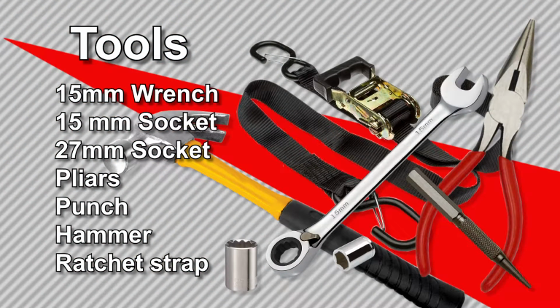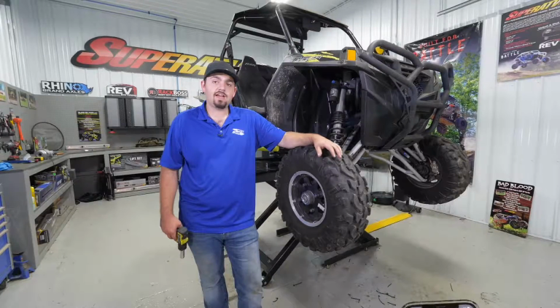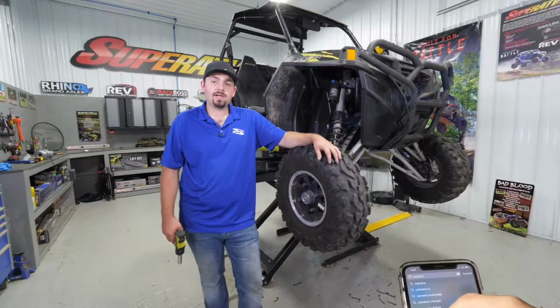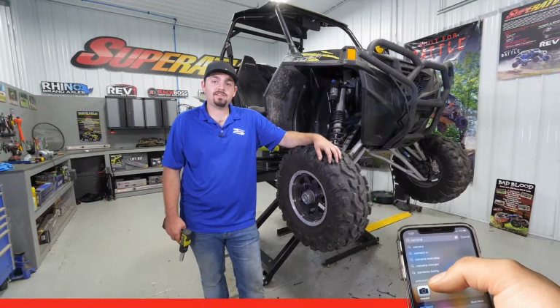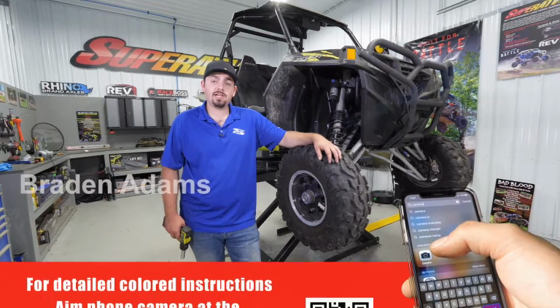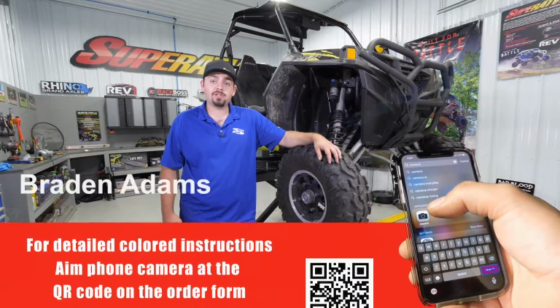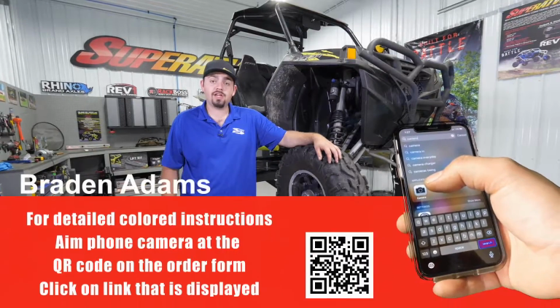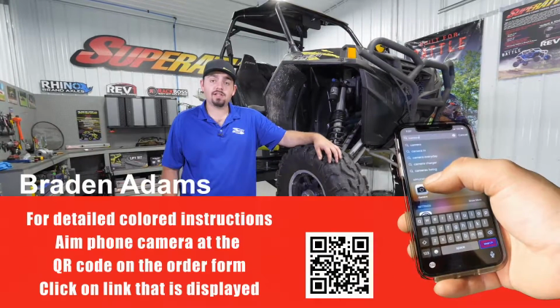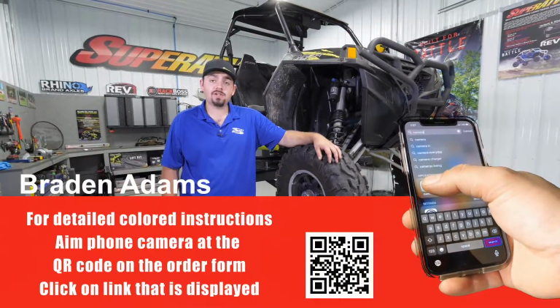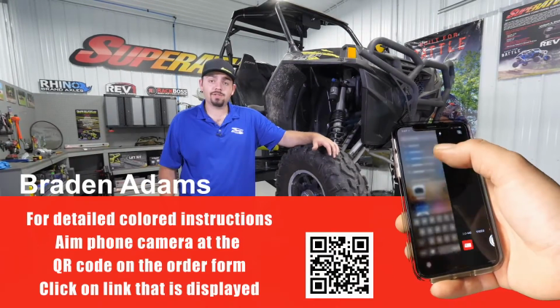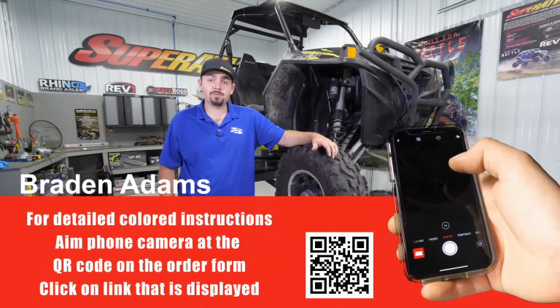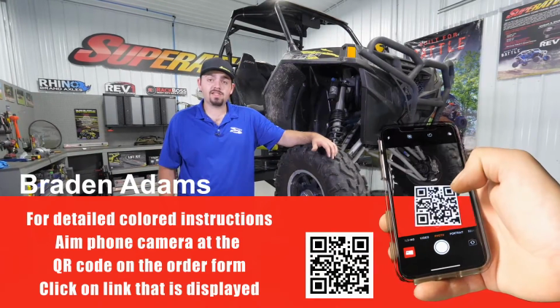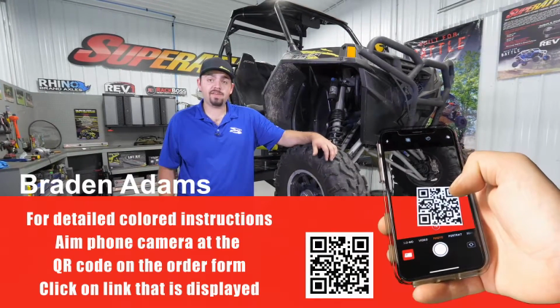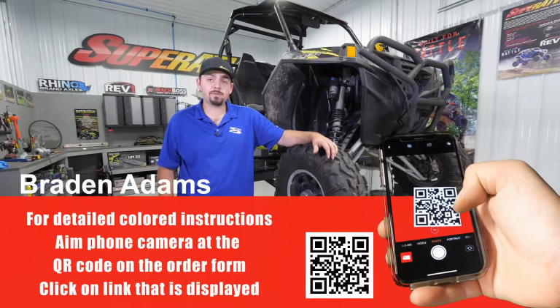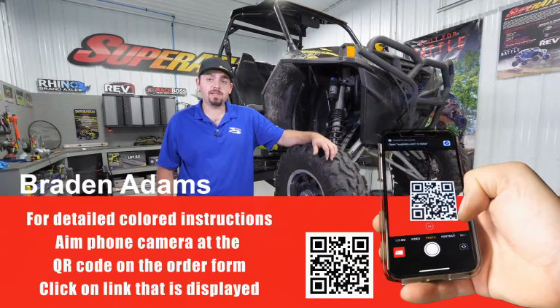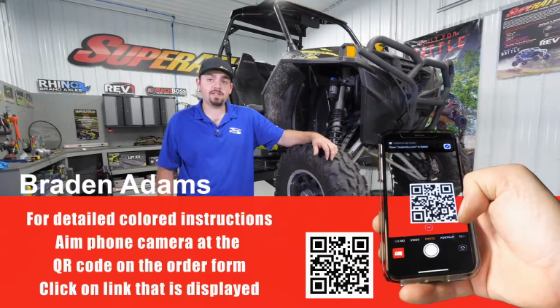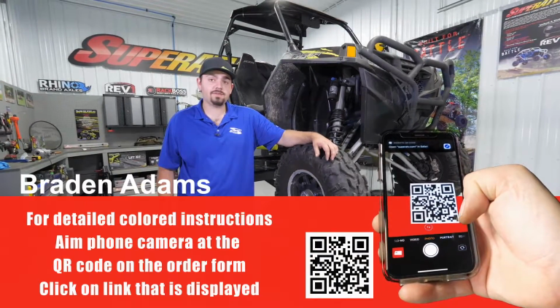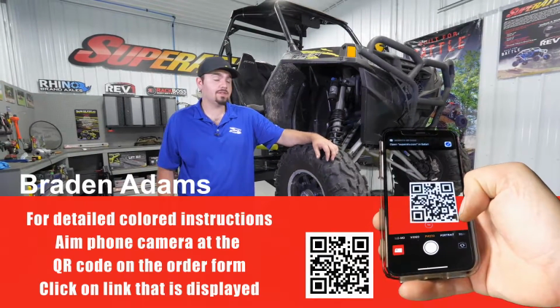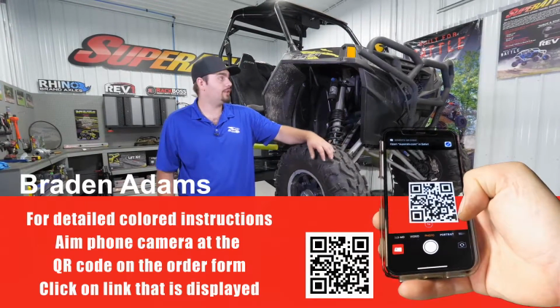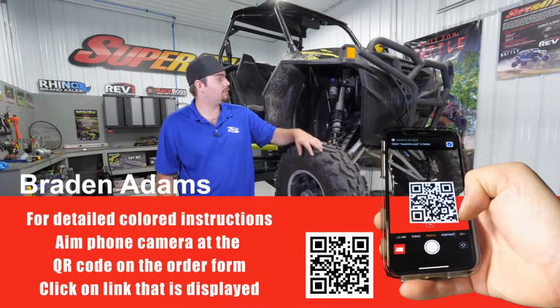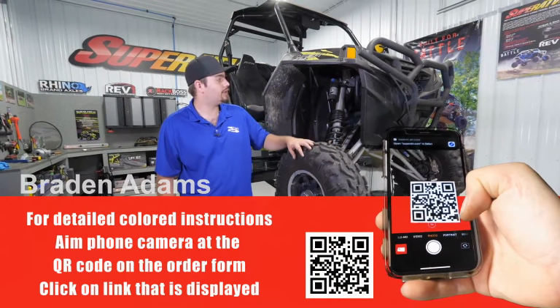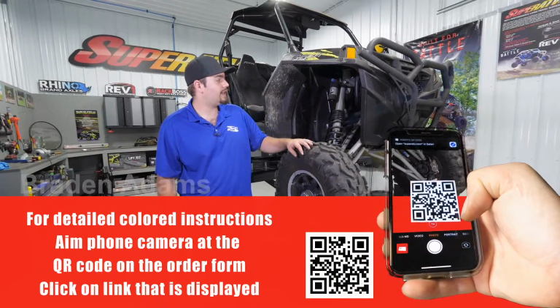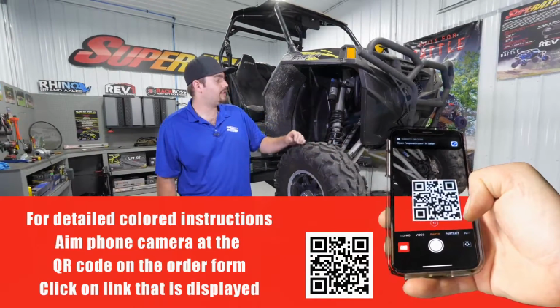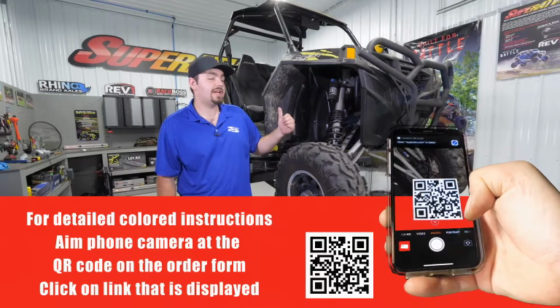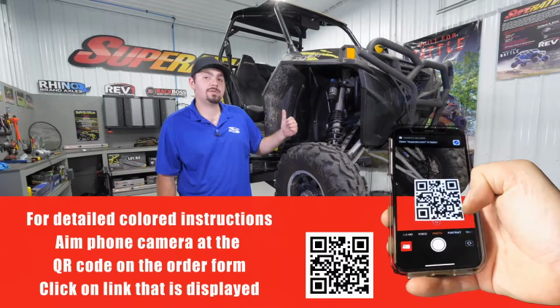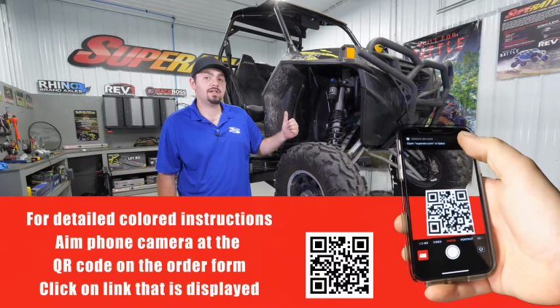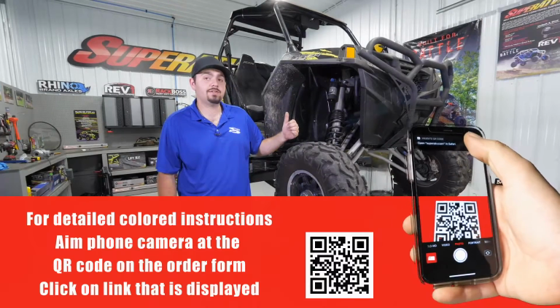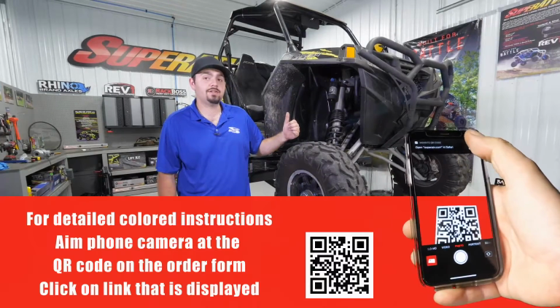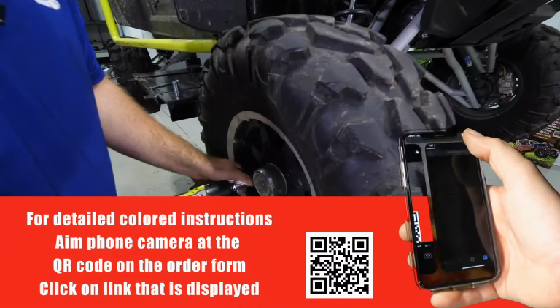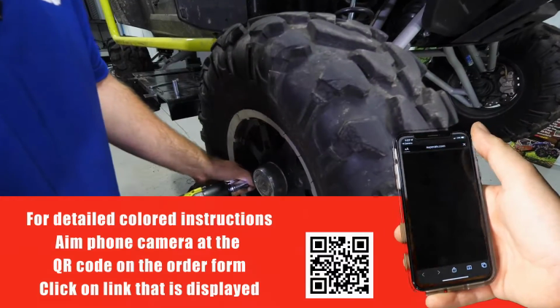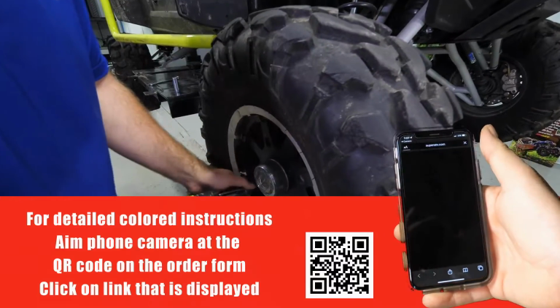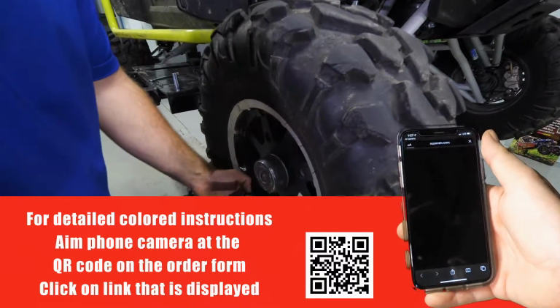Hey everybody, today I'm going to be showing you how to install one of Super ATV's complete diffs on this Polaris Razor XP900. So let's jump right in.